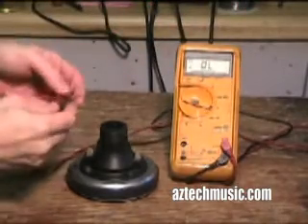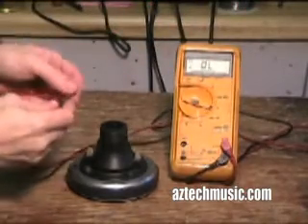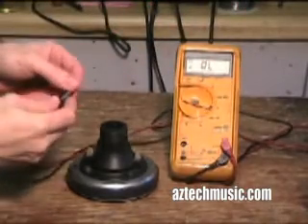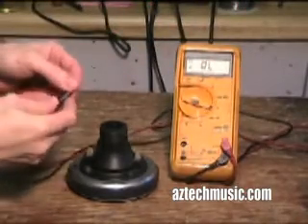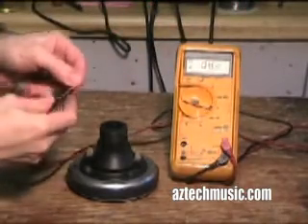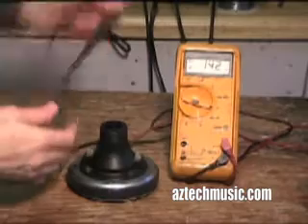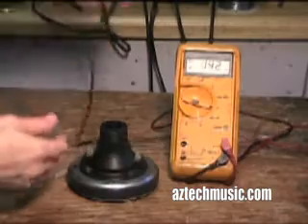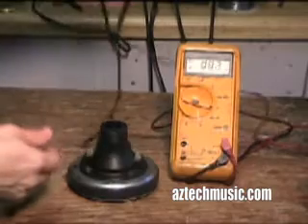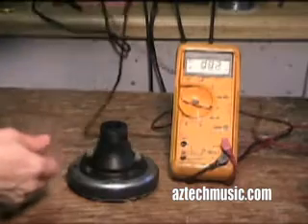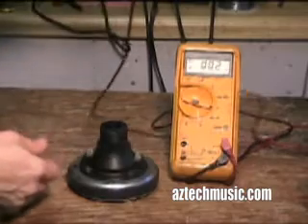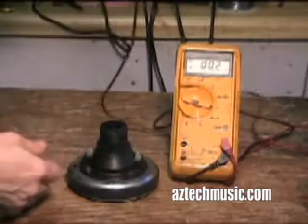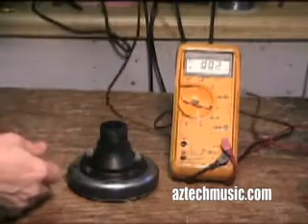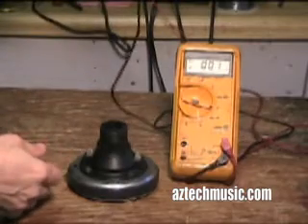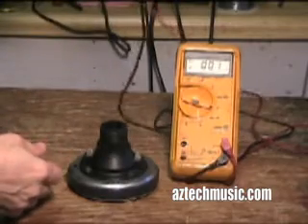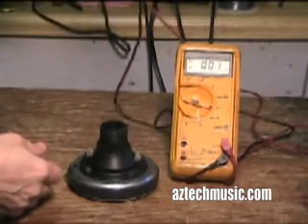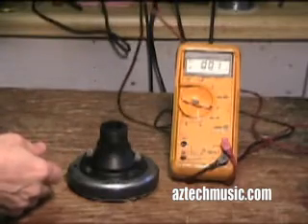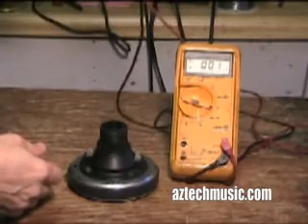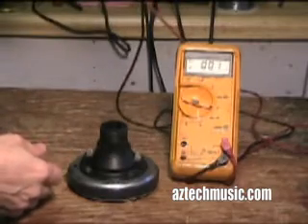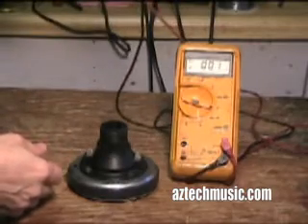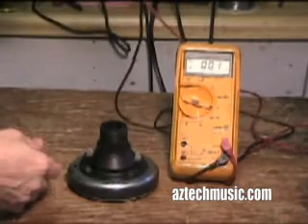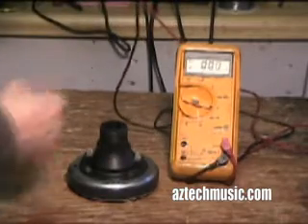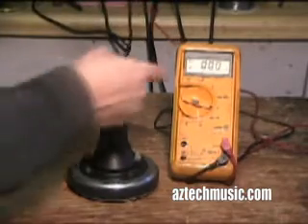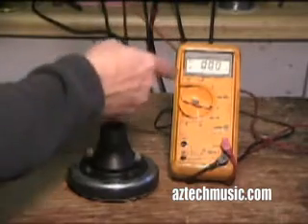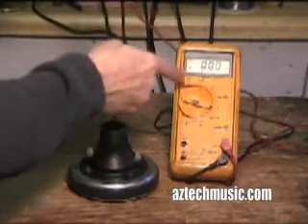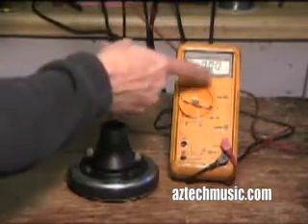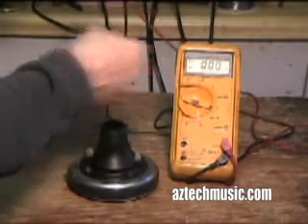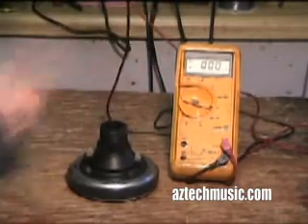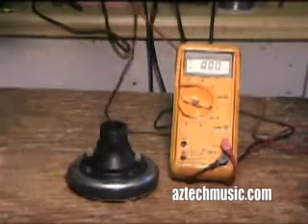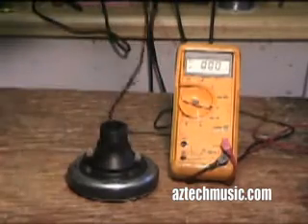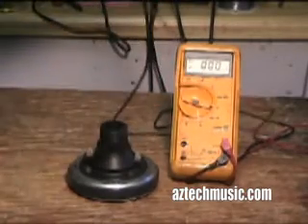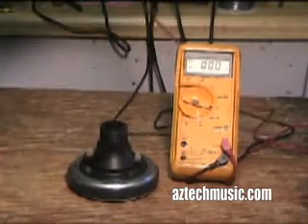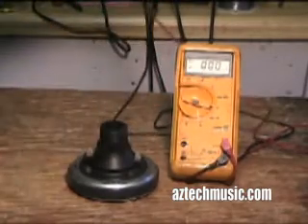Make sure you're set correctly. Touch the leads together and it goes to almost zero ohms.